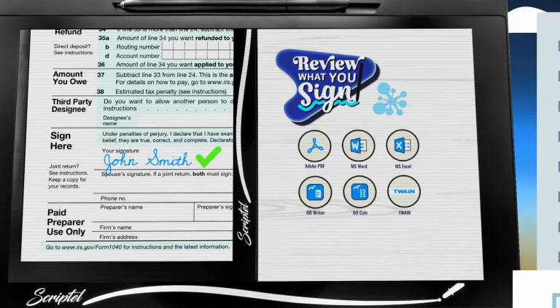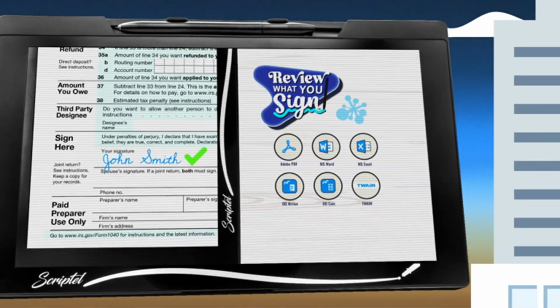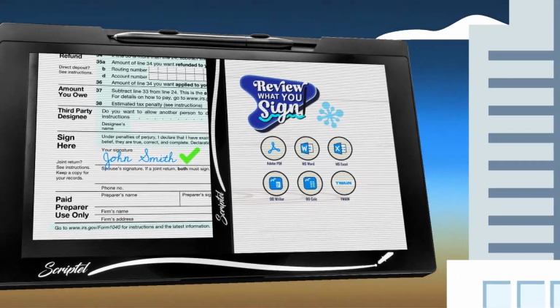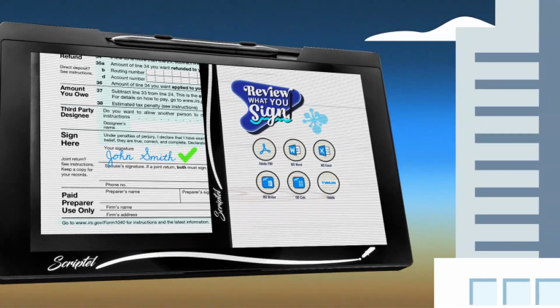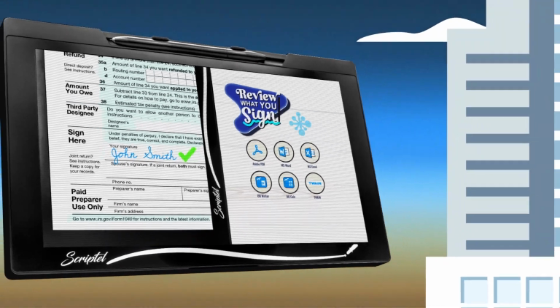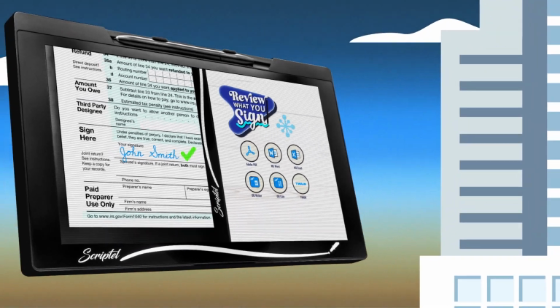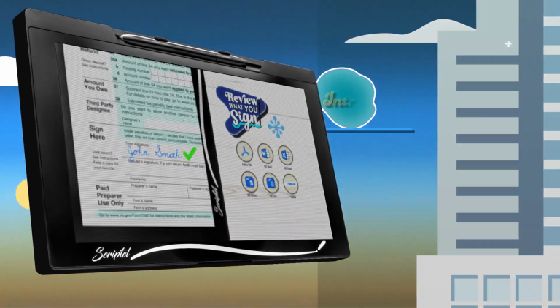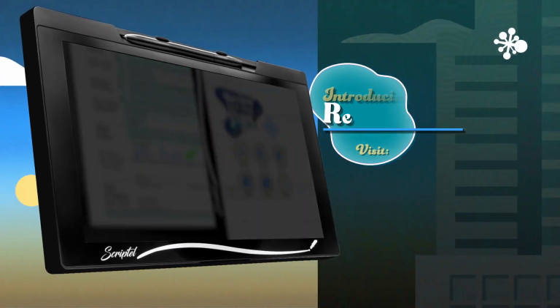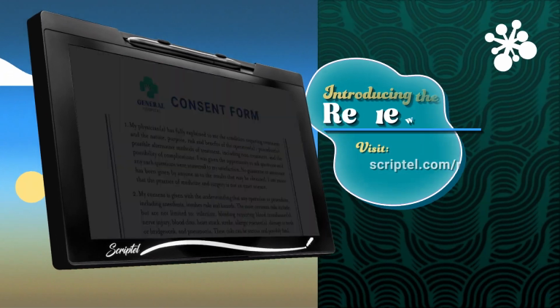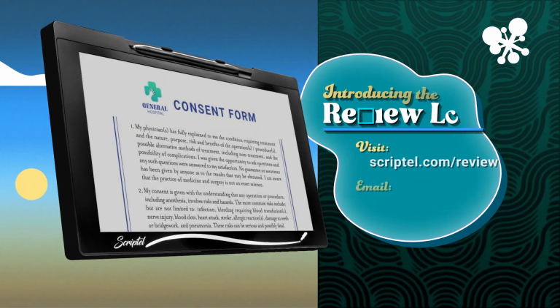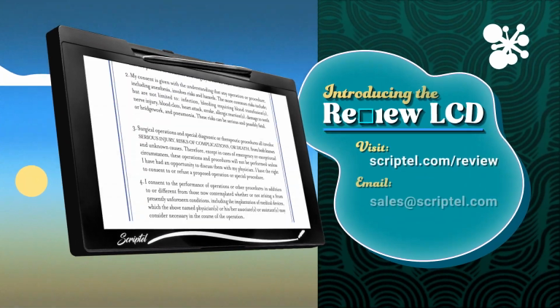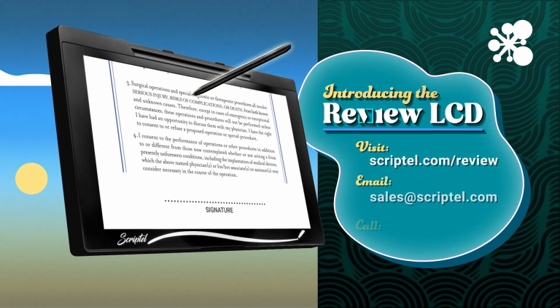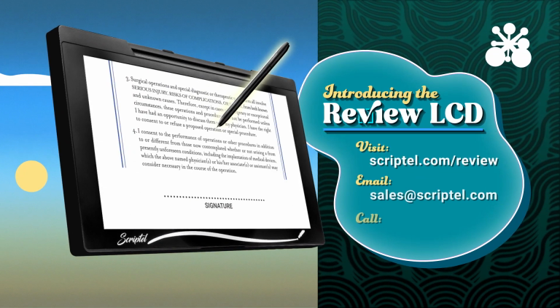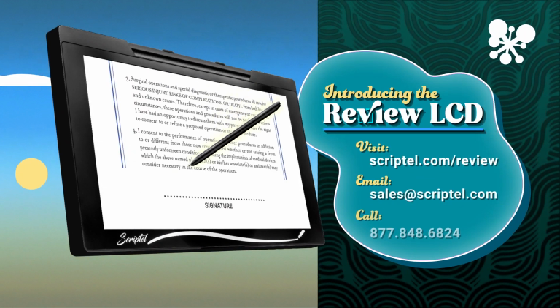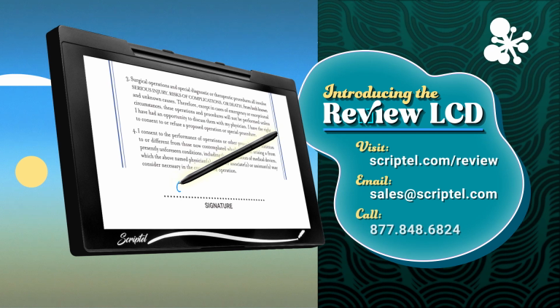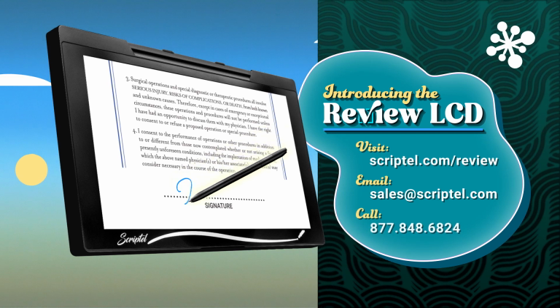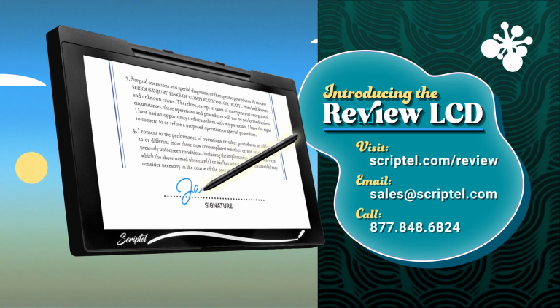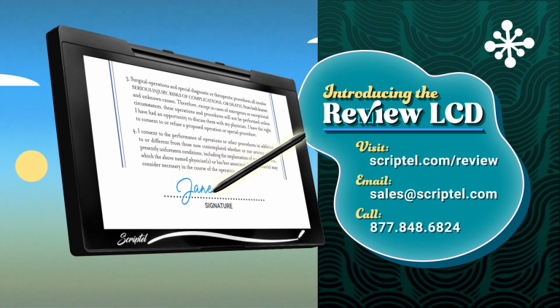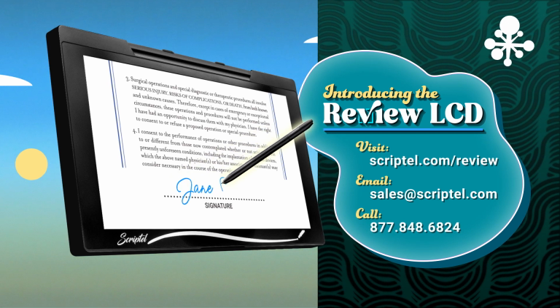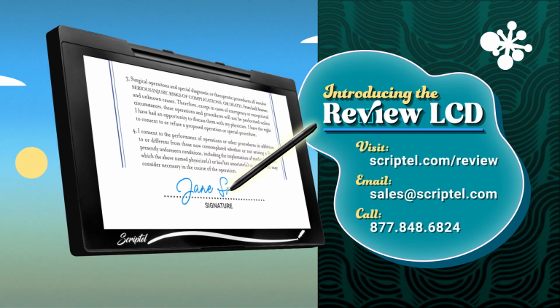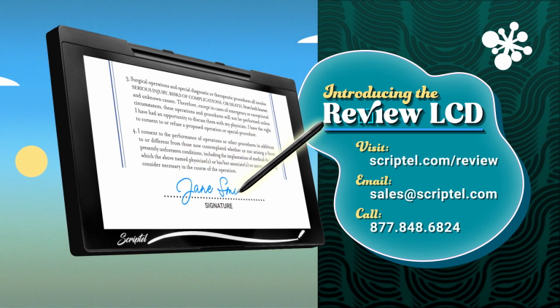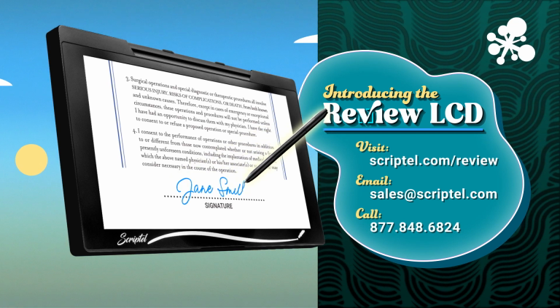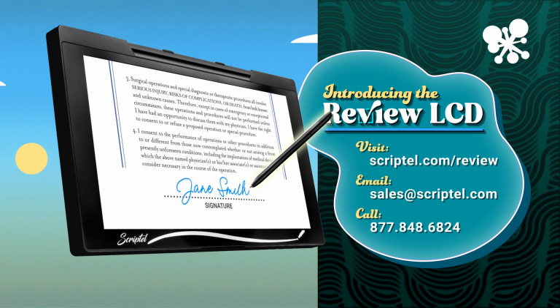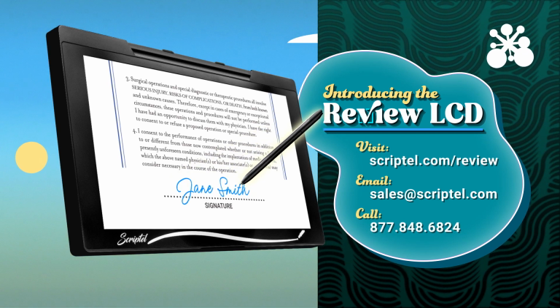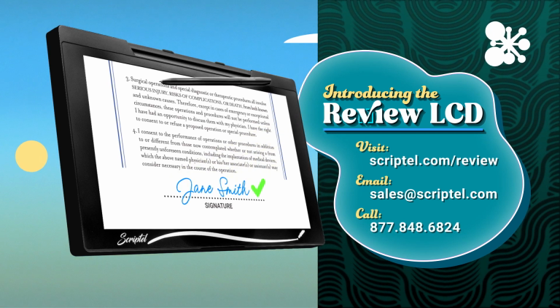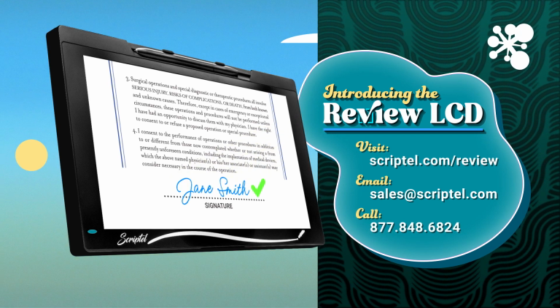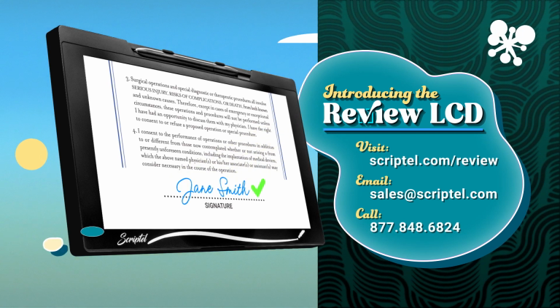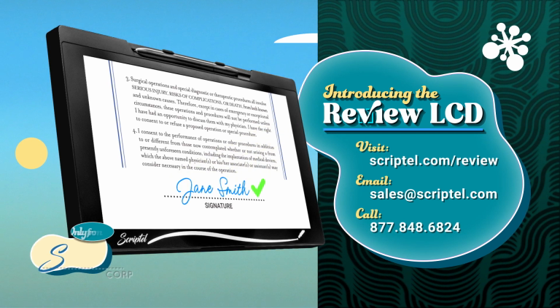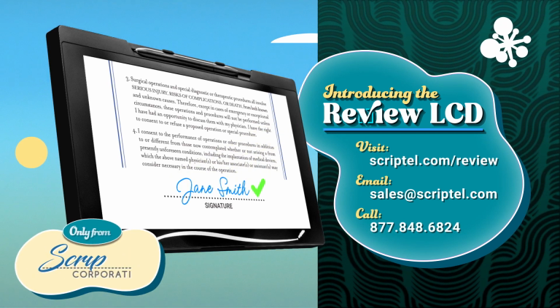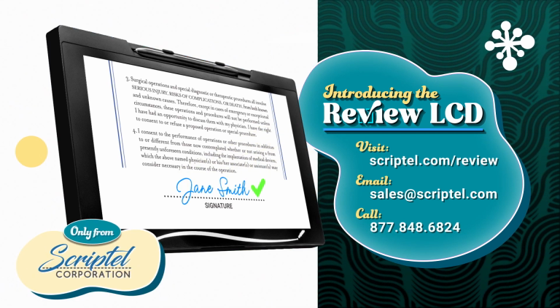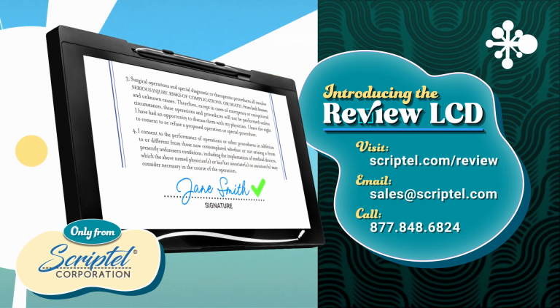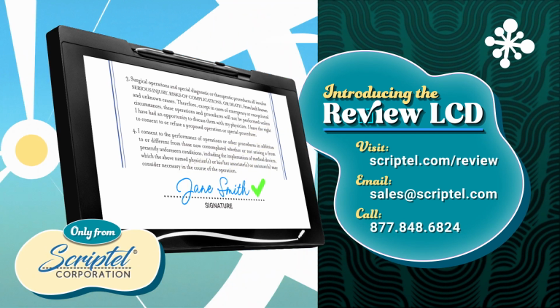The choice is clear and large. Contact us to review one for yourself. Only from ScriptTouch.